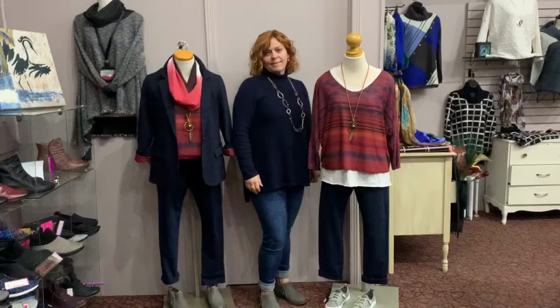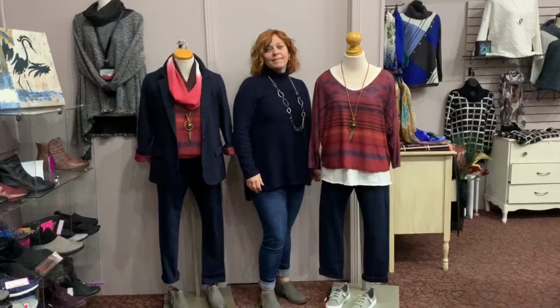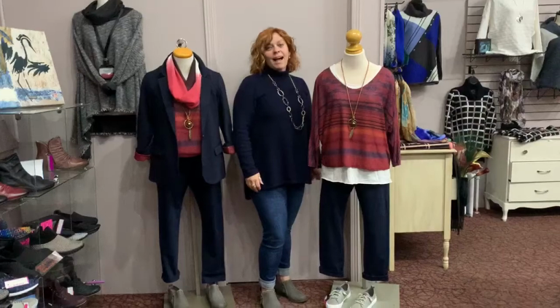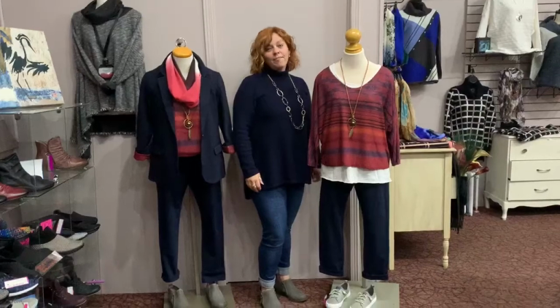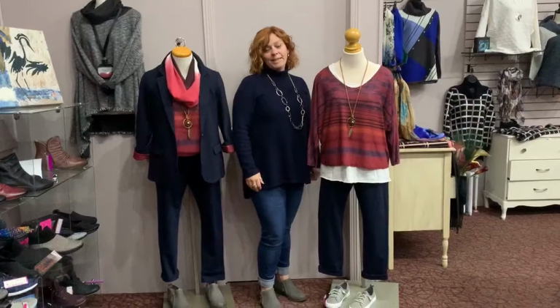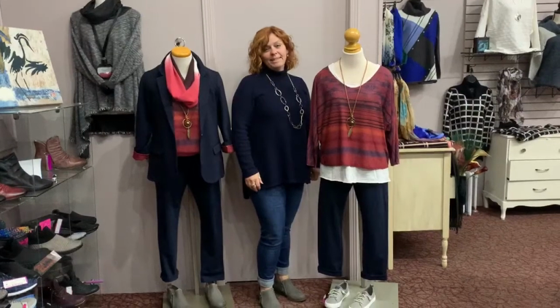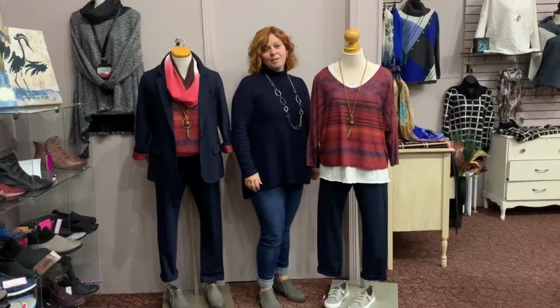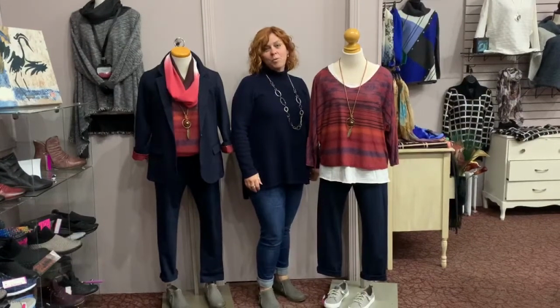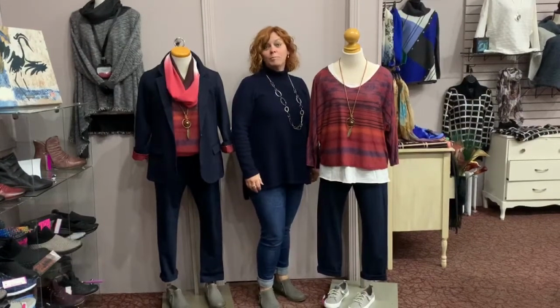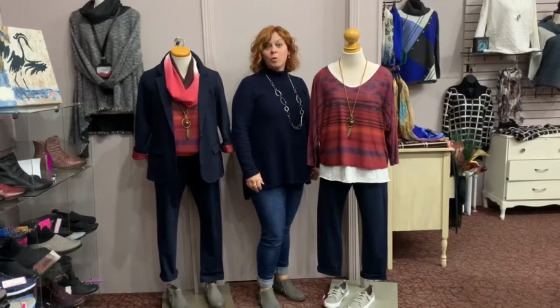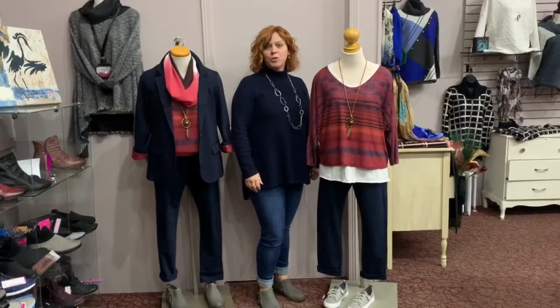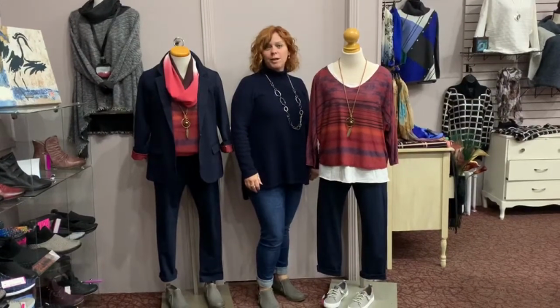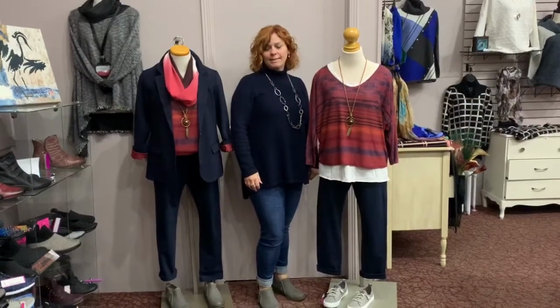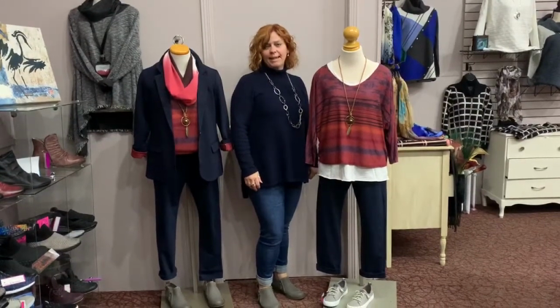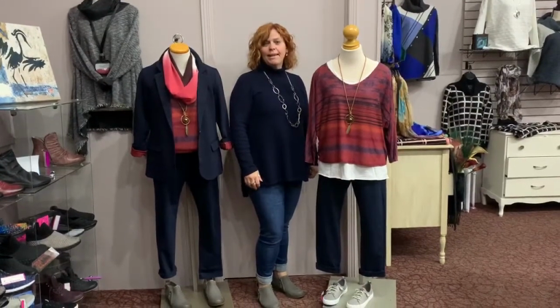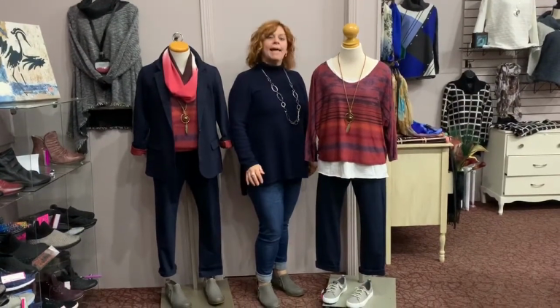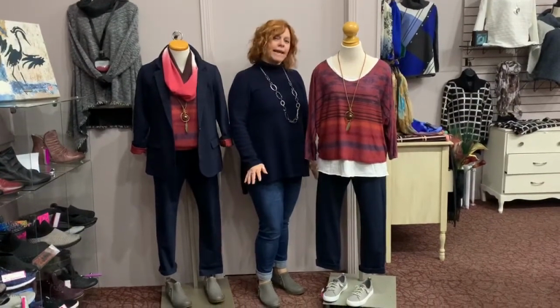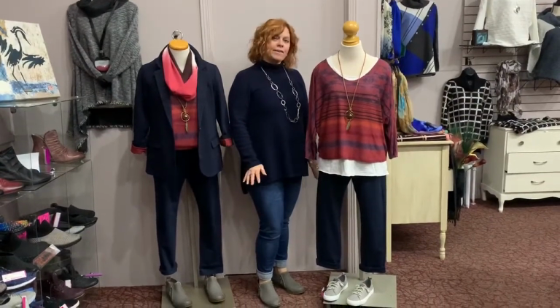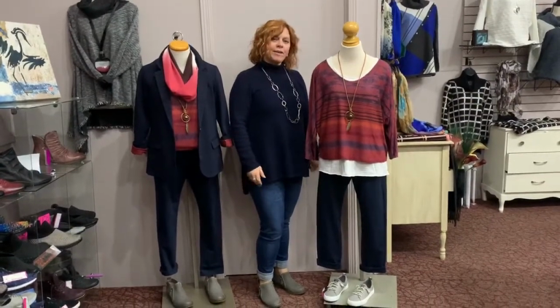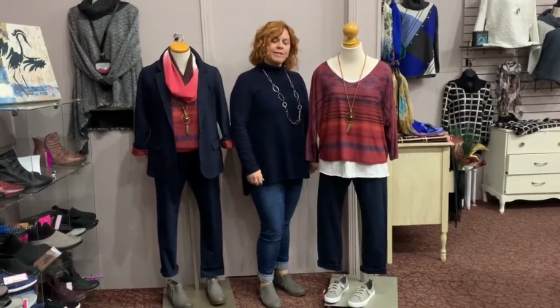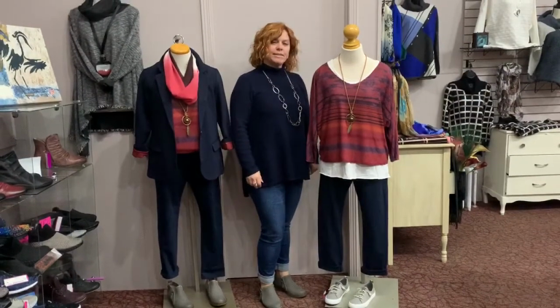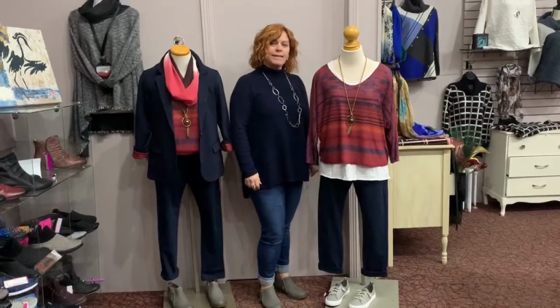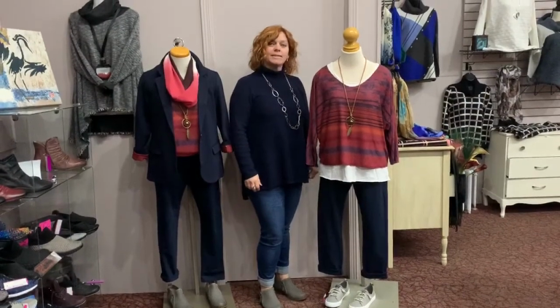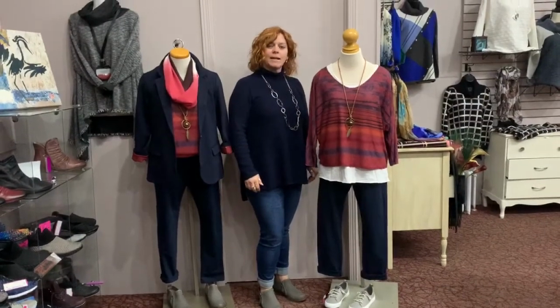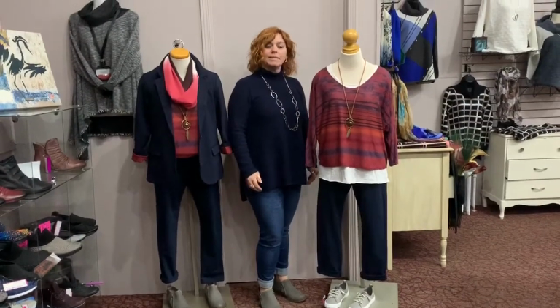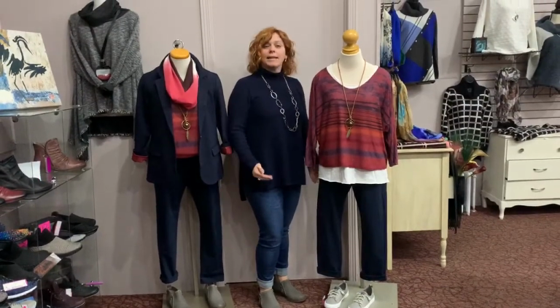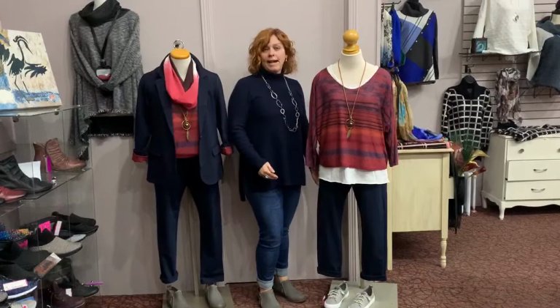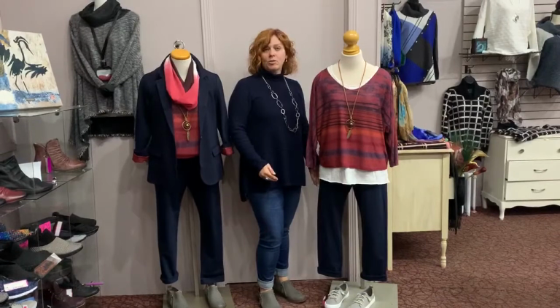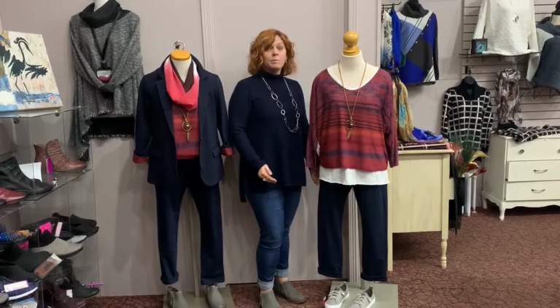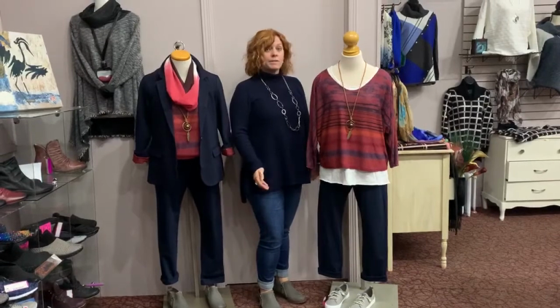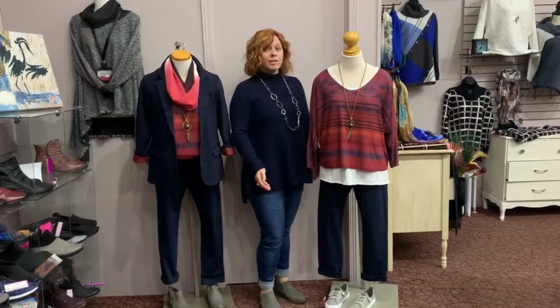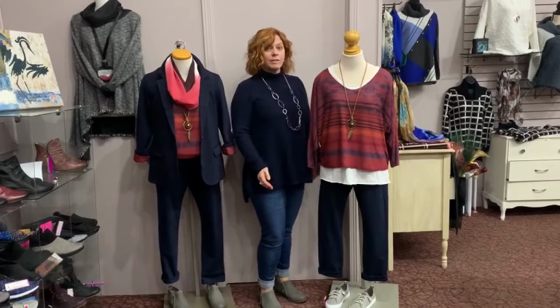Hi everybody! Welcome to Wardrobe Wednesday. Ann and I are here today to discuss casual meets functional.